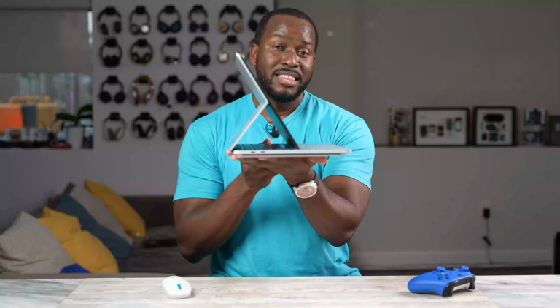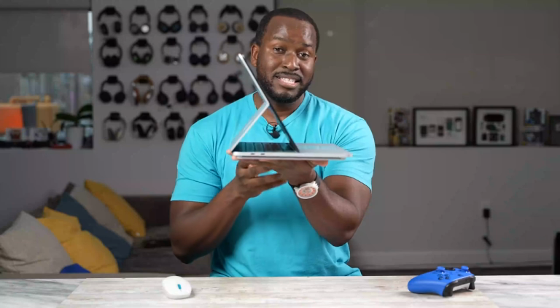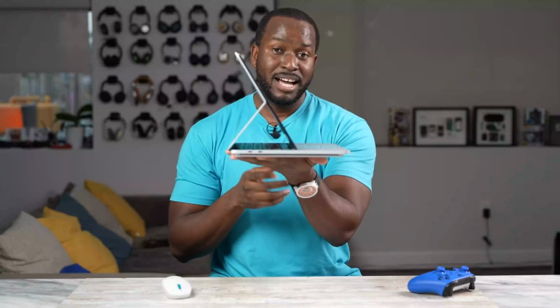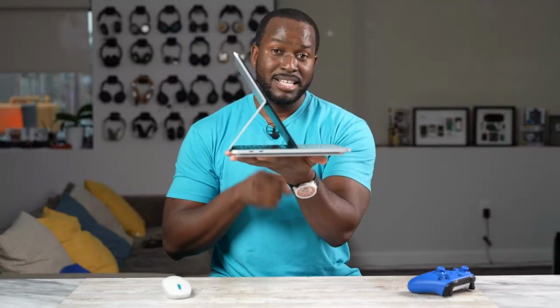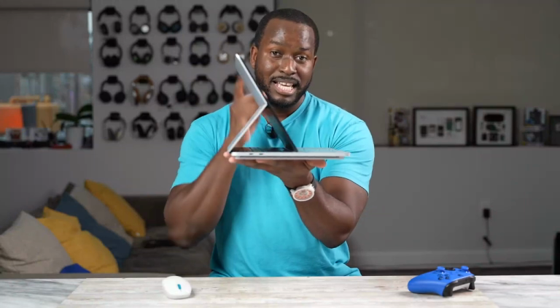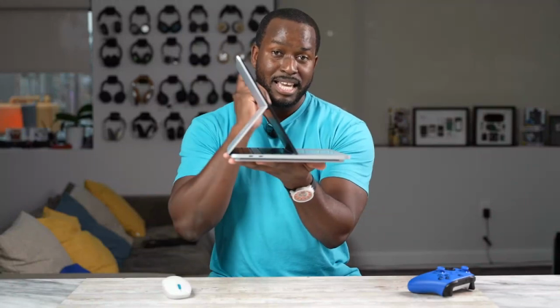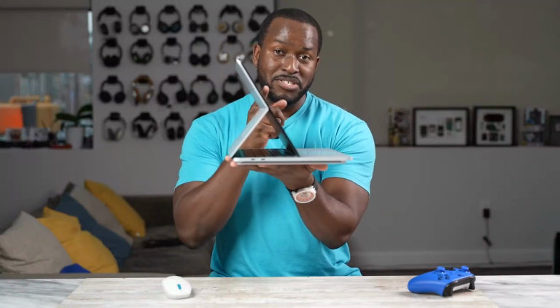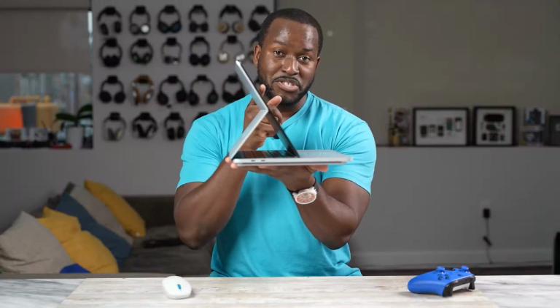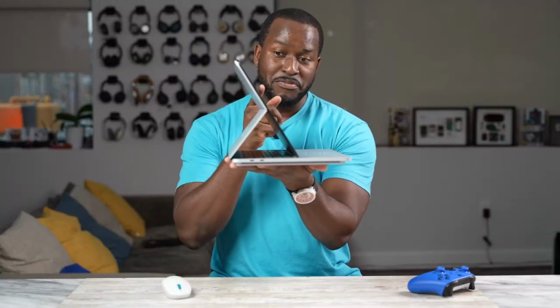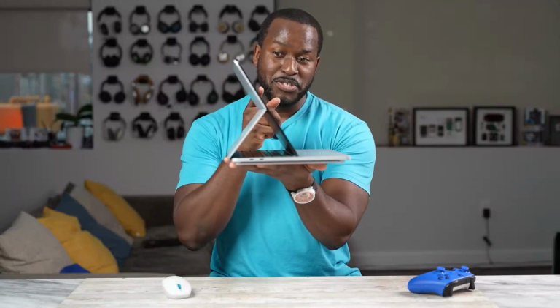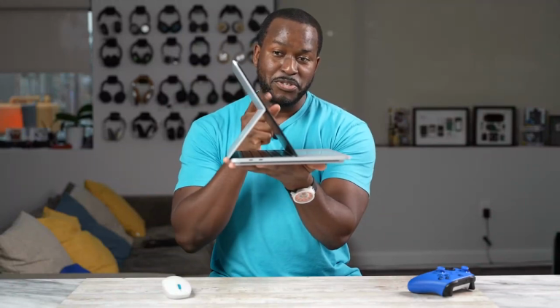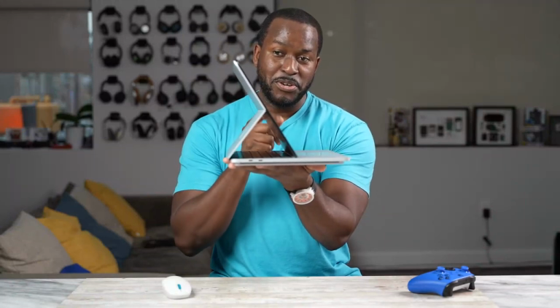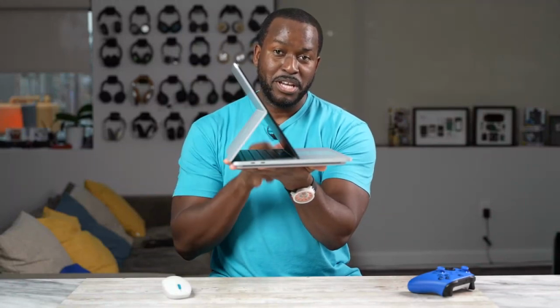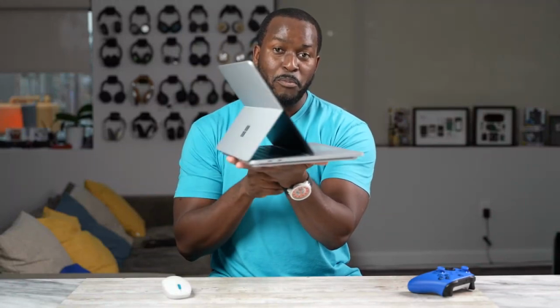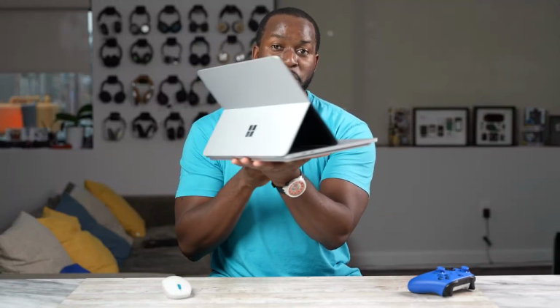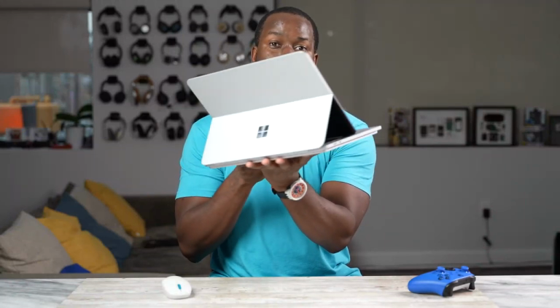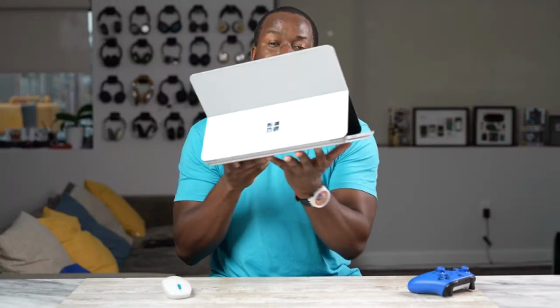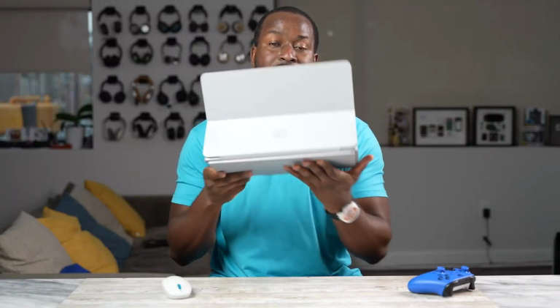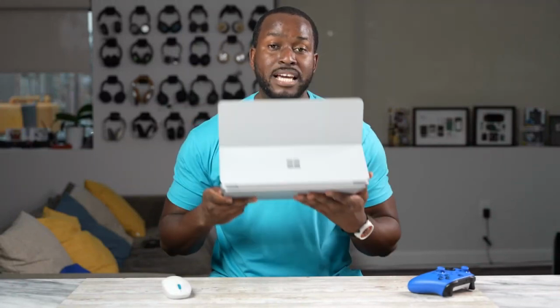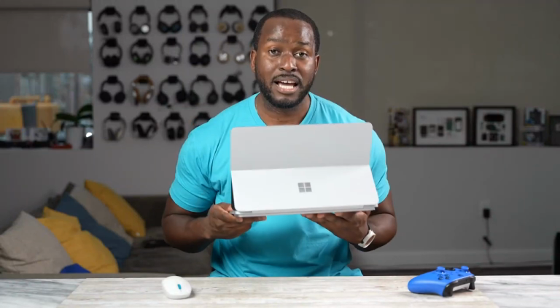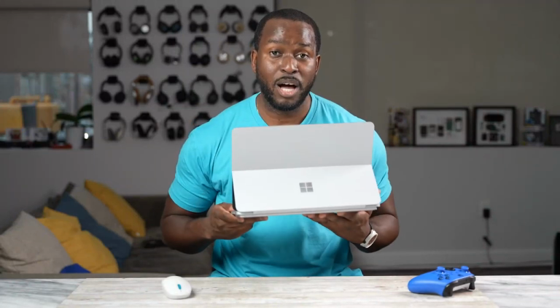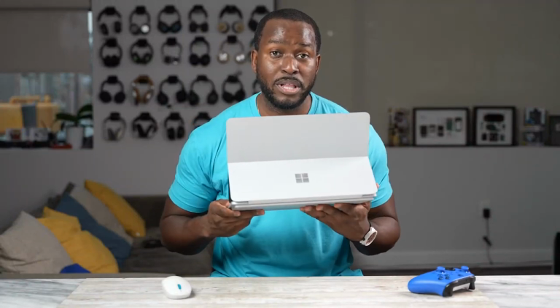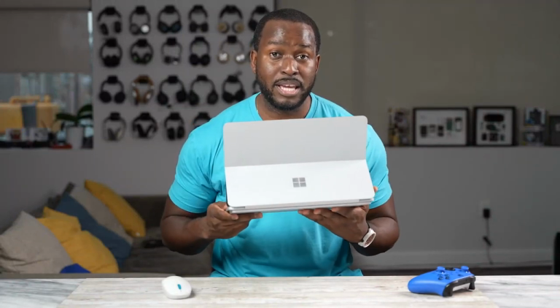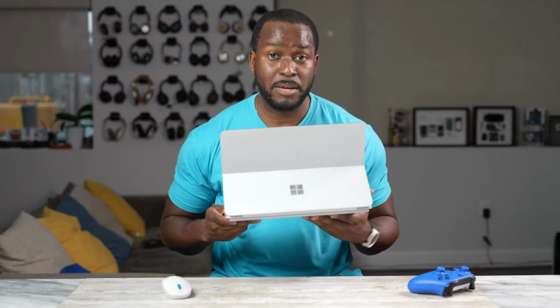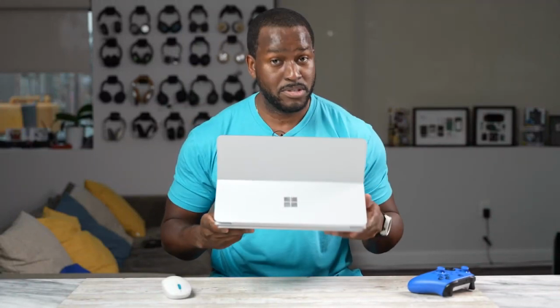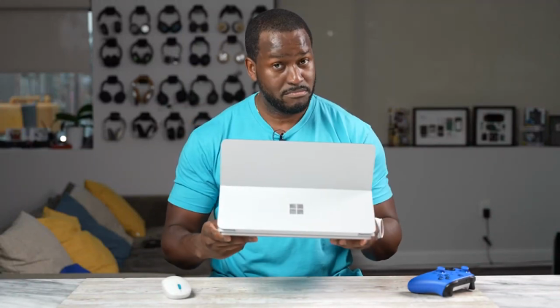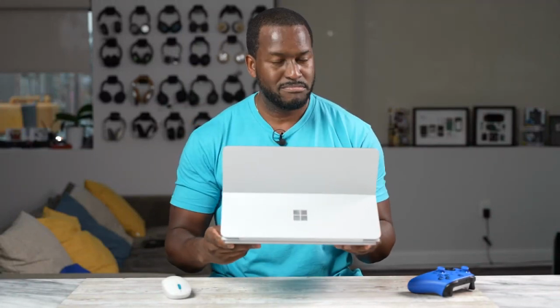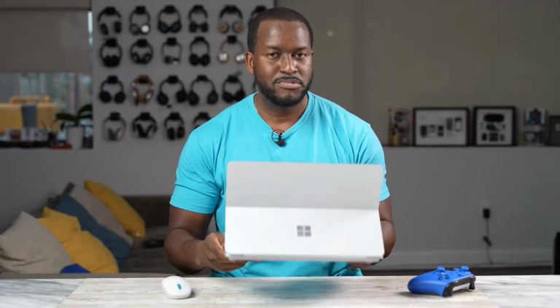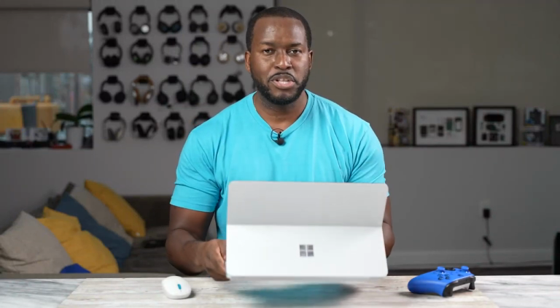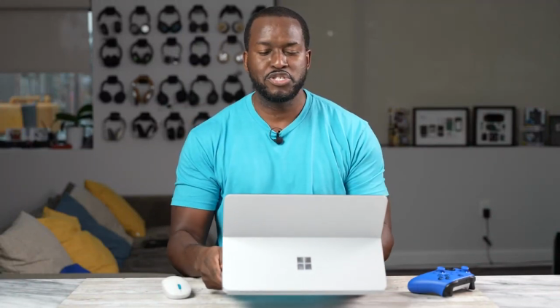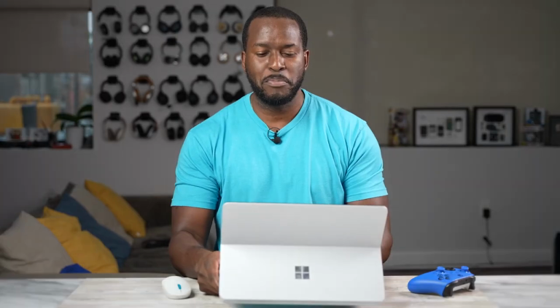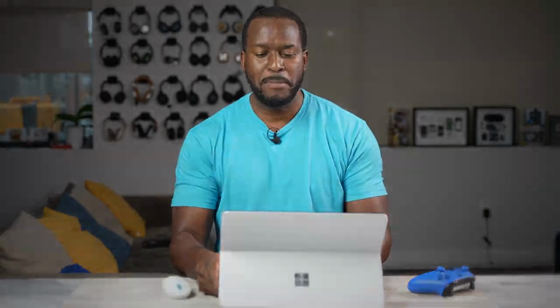This is the Surface Studio, and we're gonna see how well it games. So let's jump in.